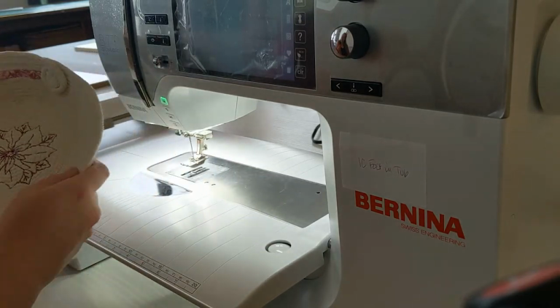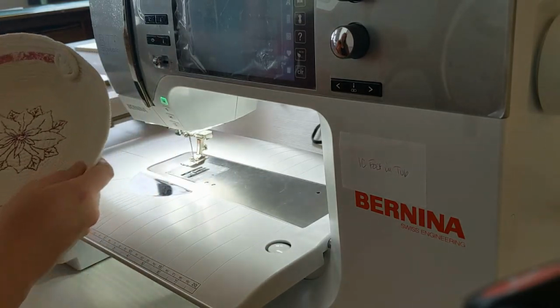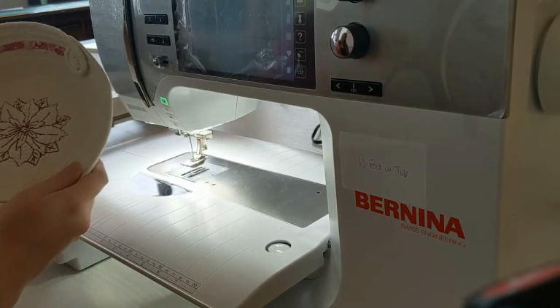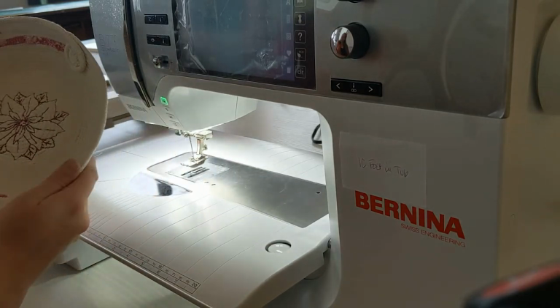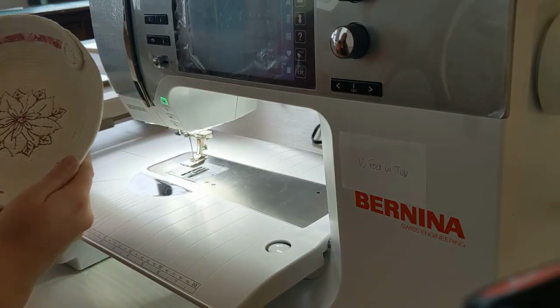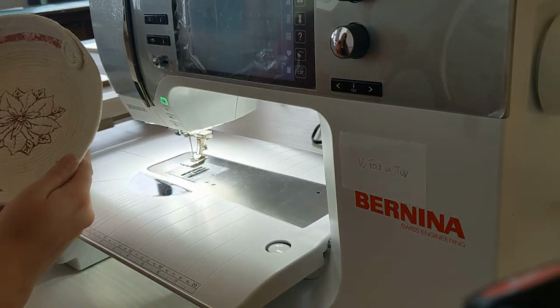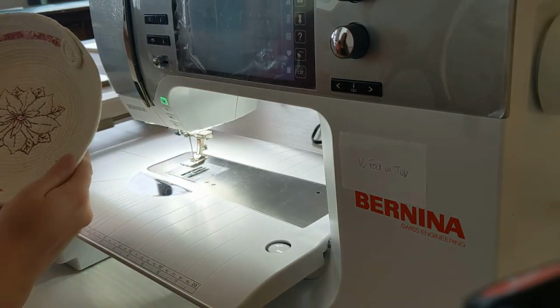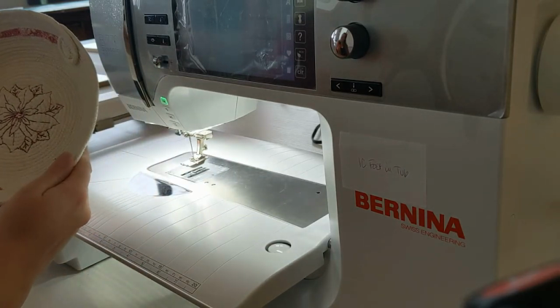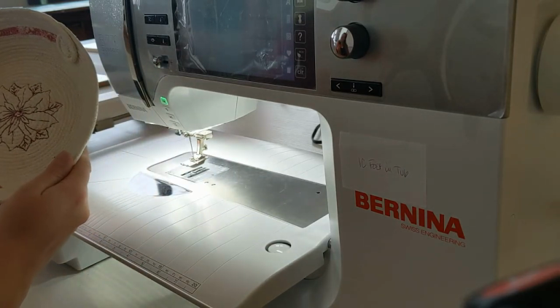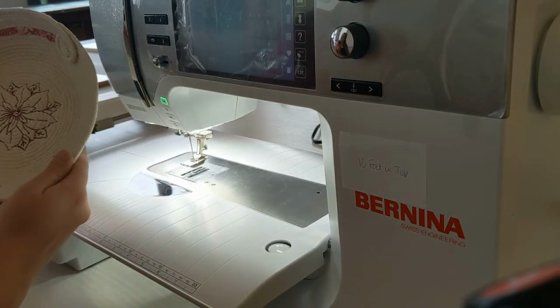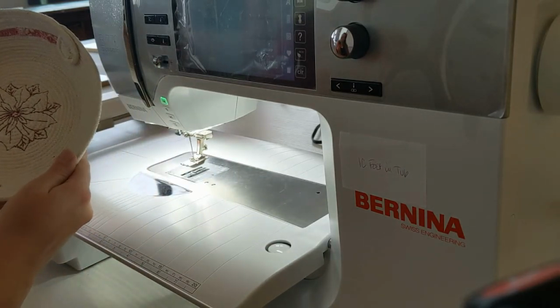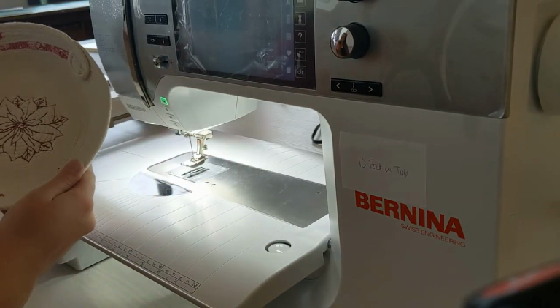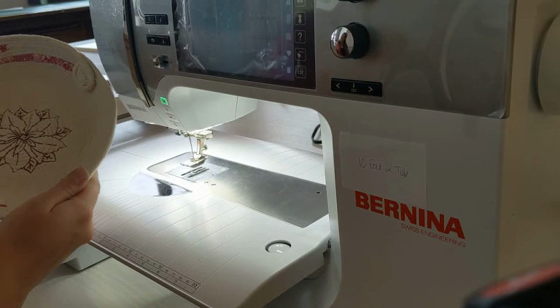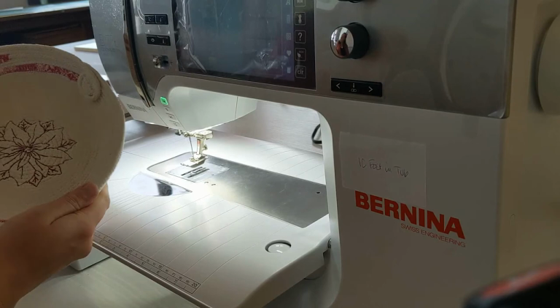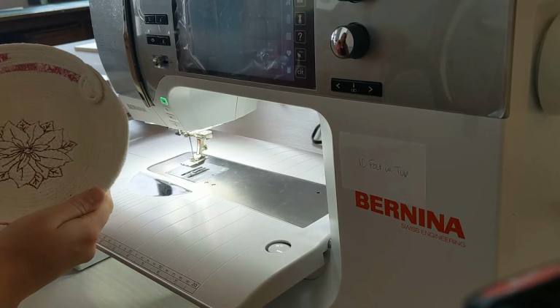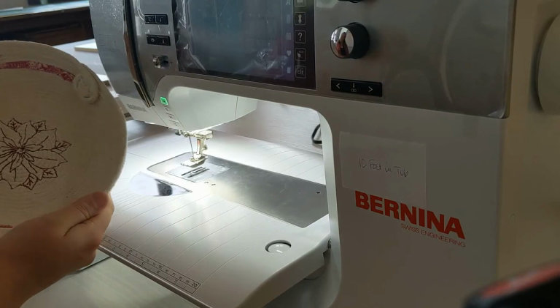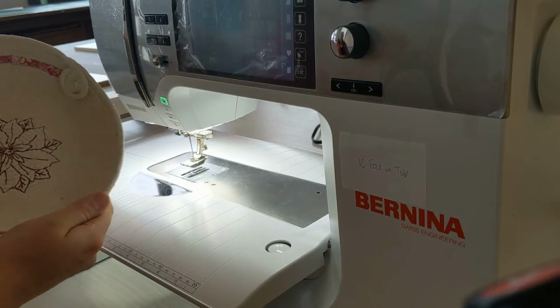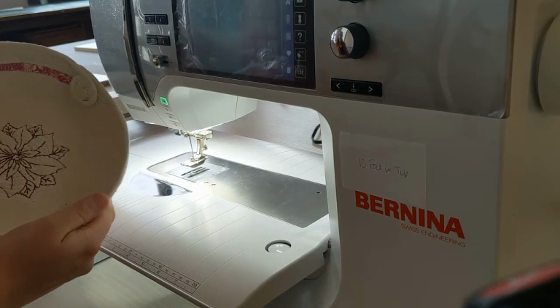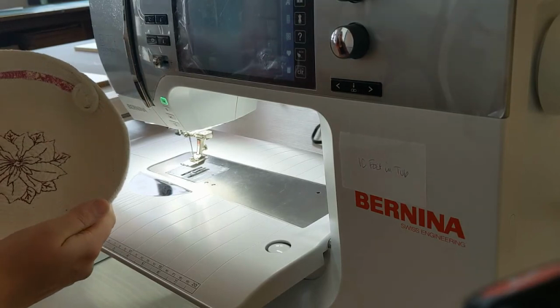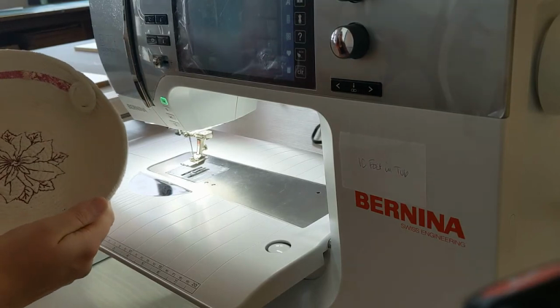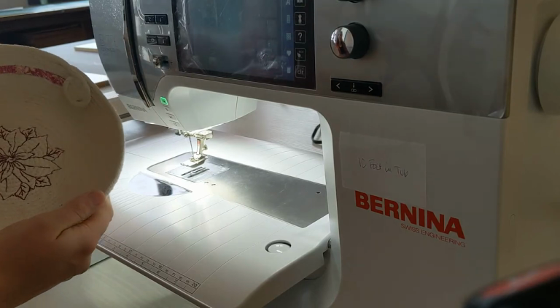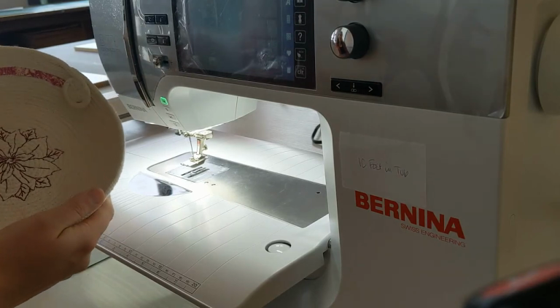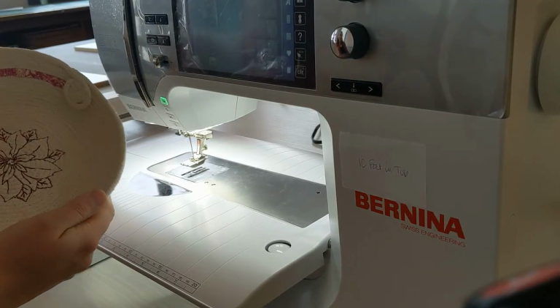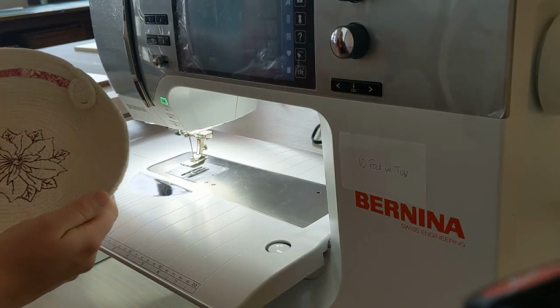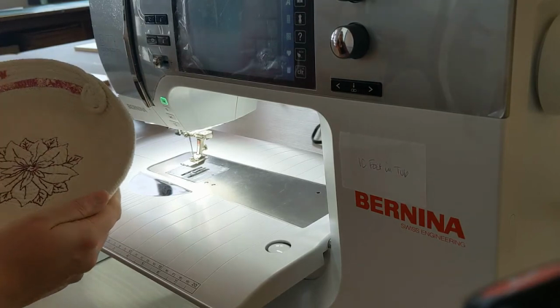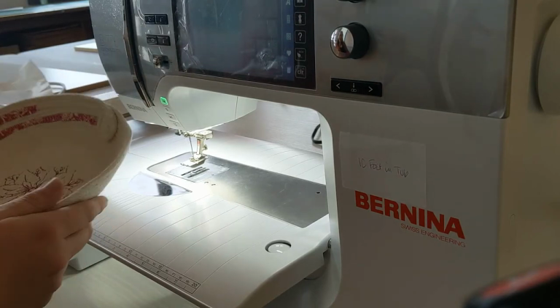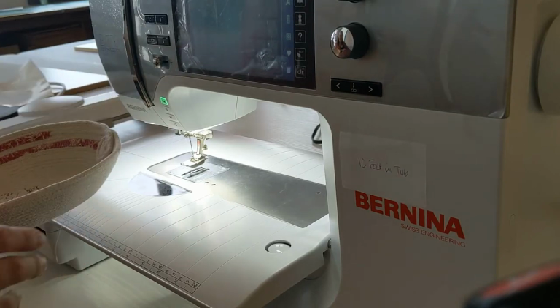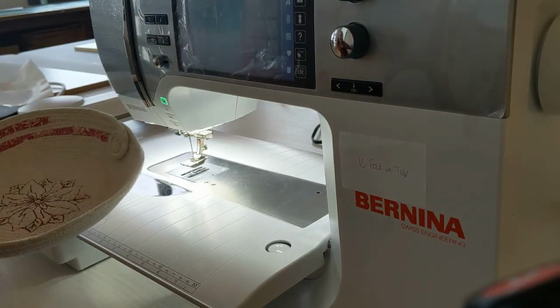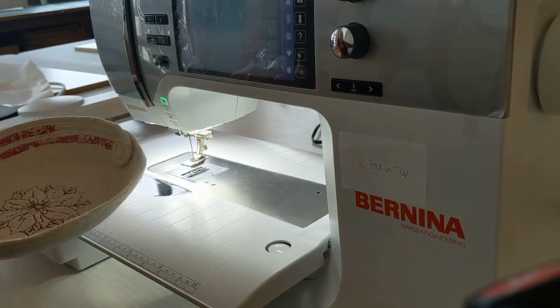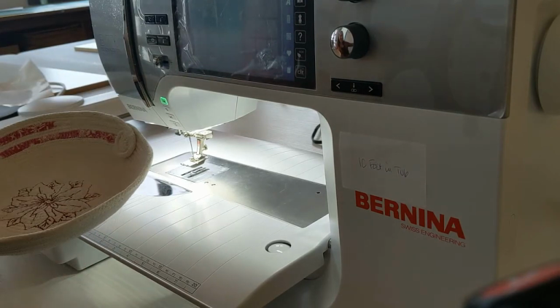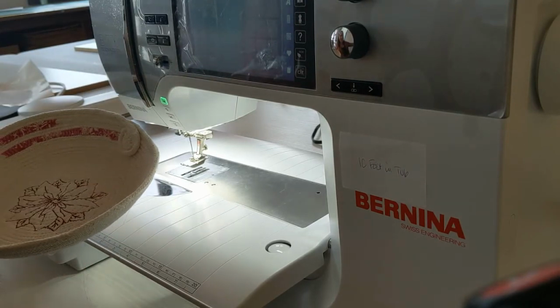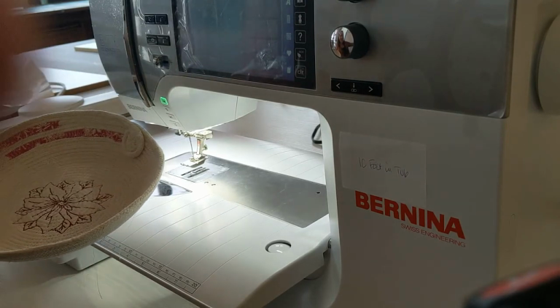There you go — there's a cute little Christmas bowl, good for Christmas cookies. Thanks guys!